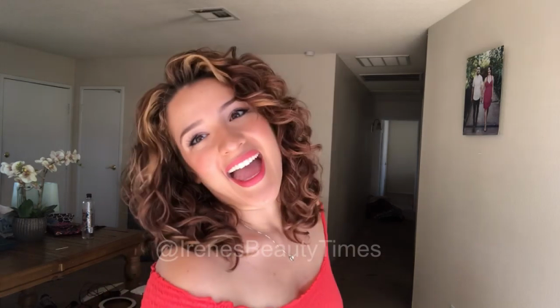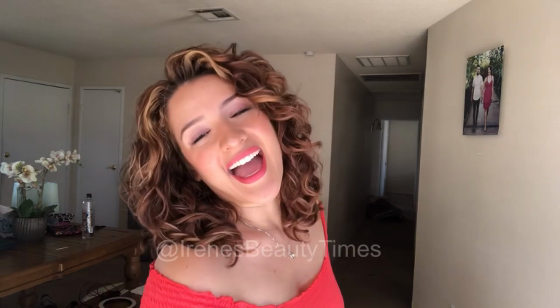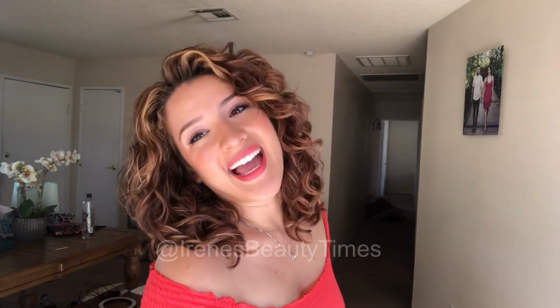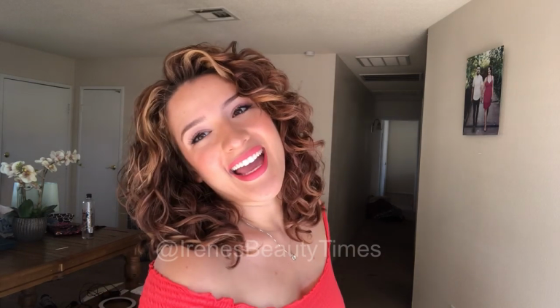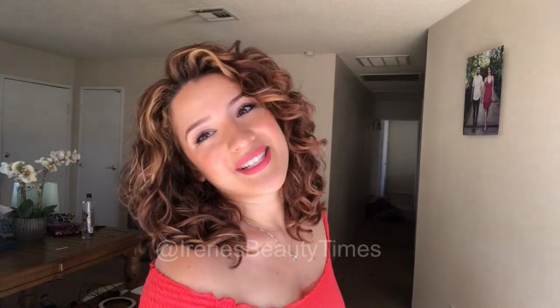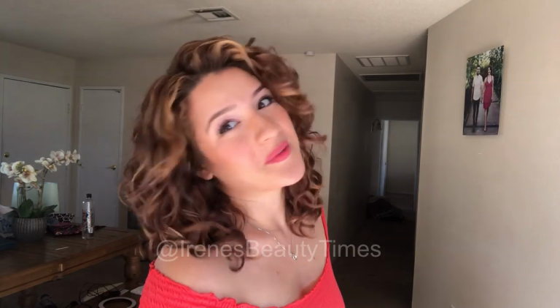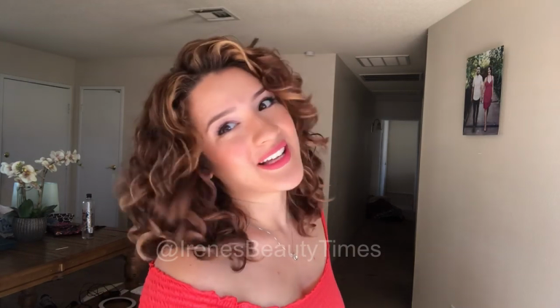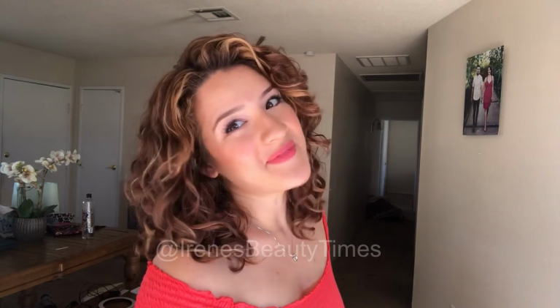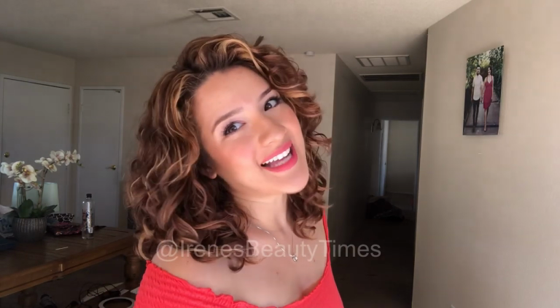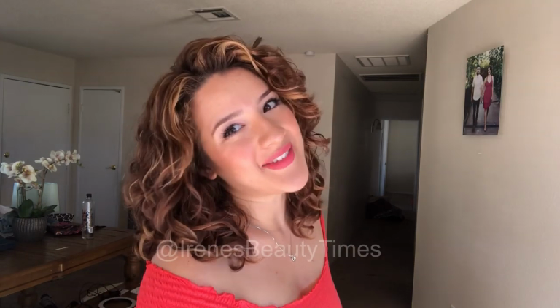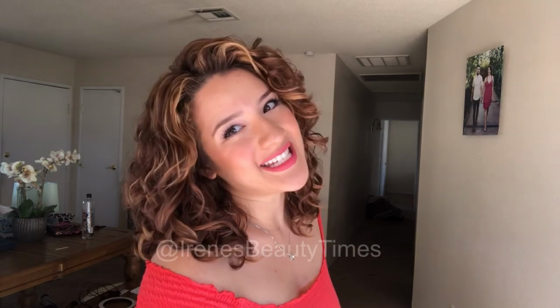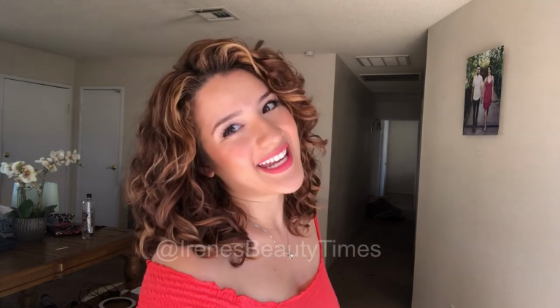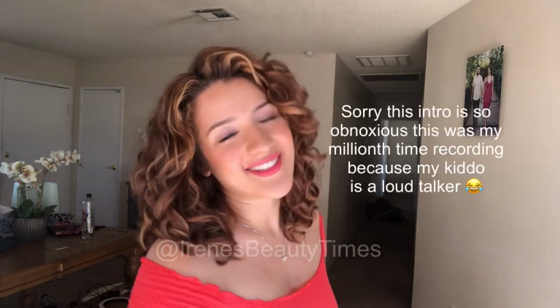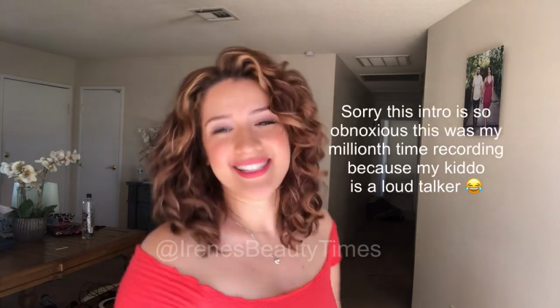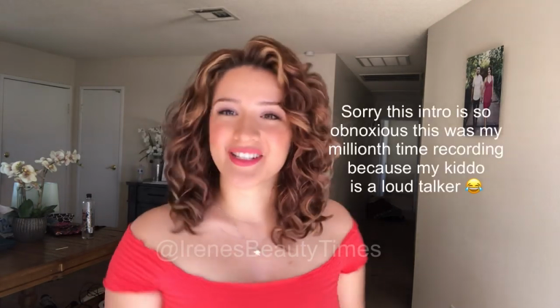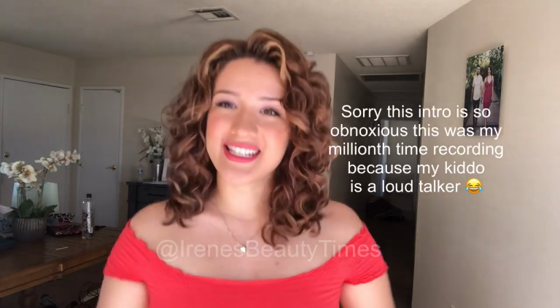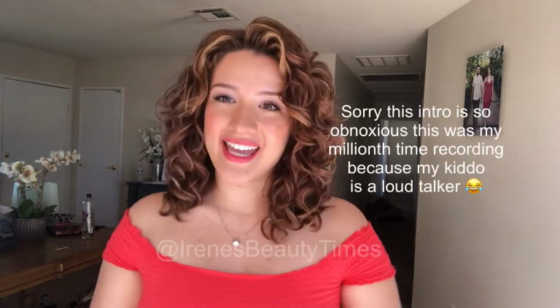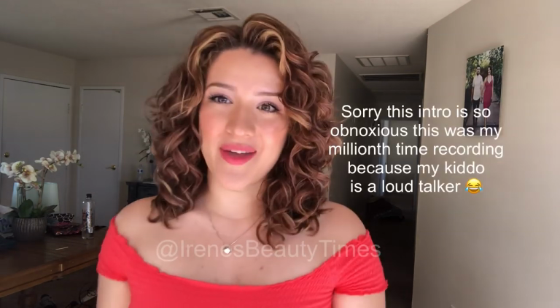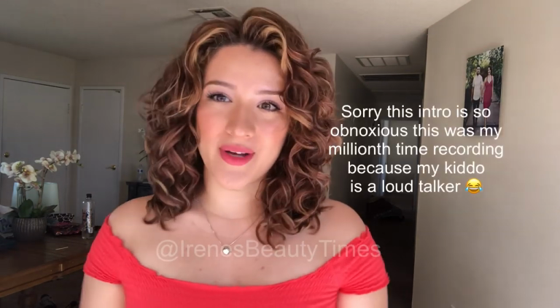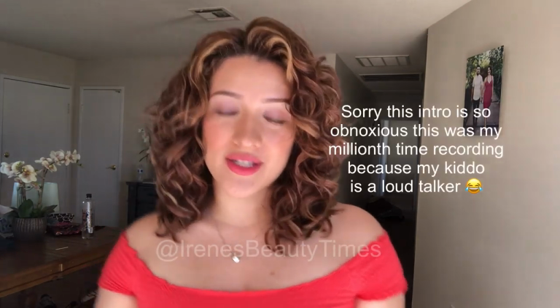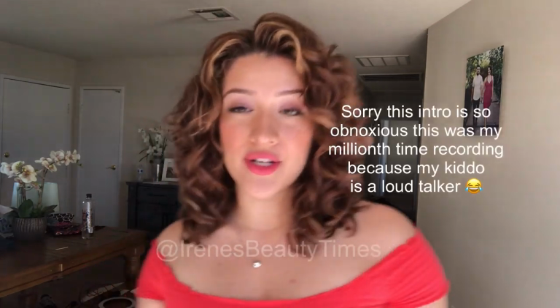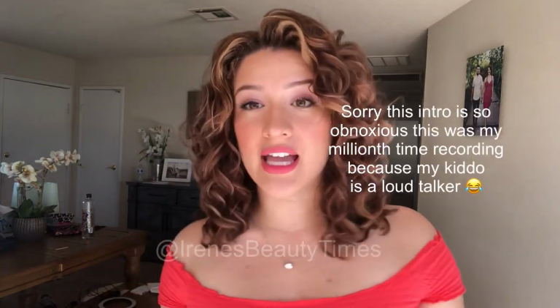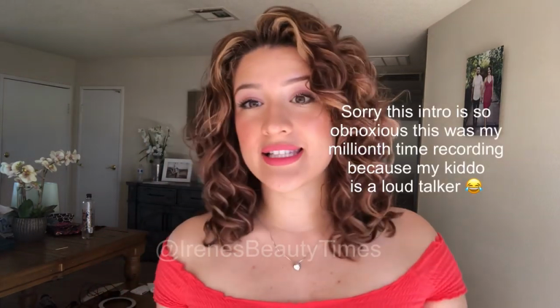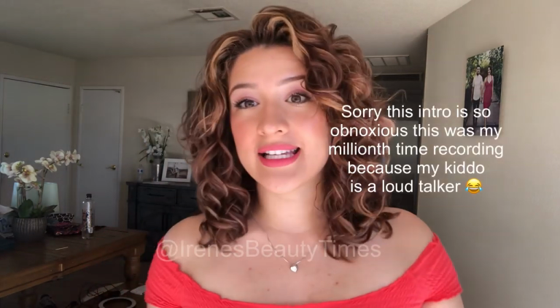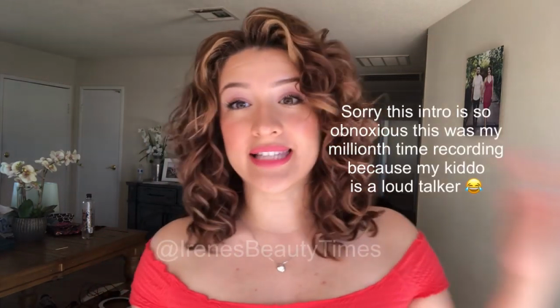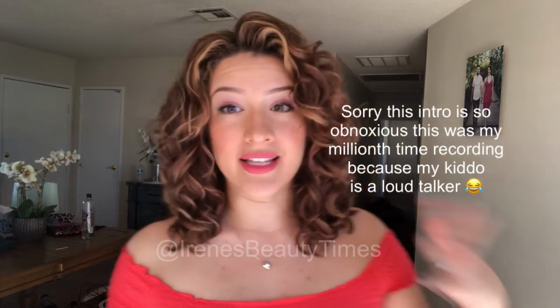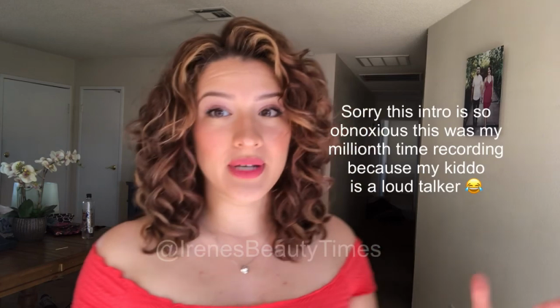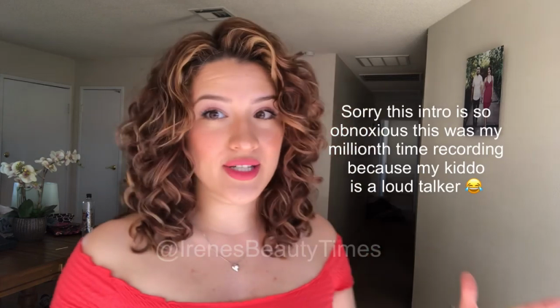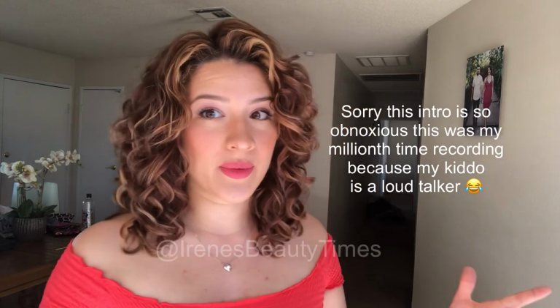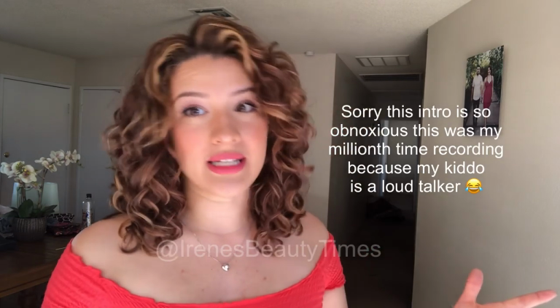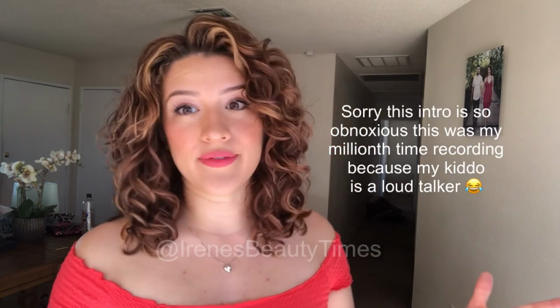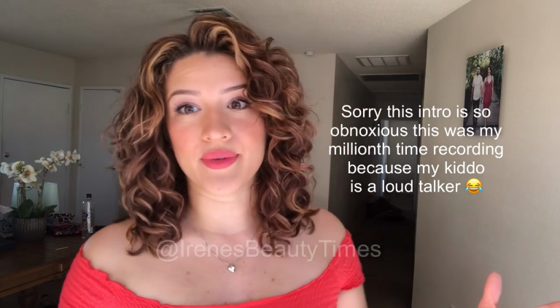Hi guys! Welcome back to my channel. So today I wanted to show you guys exactly what I do when I diffuse.